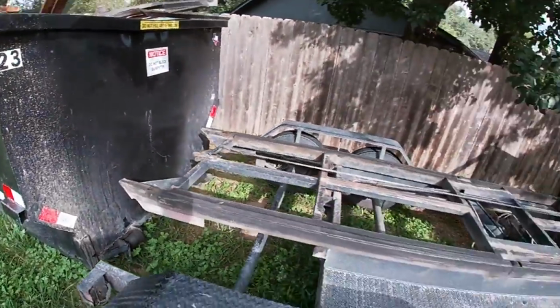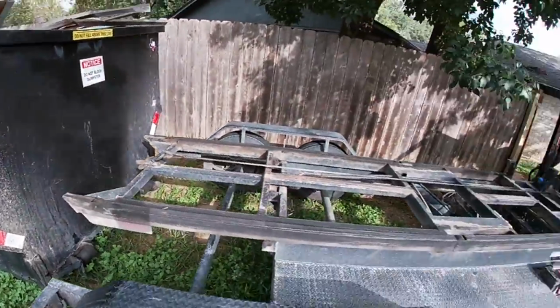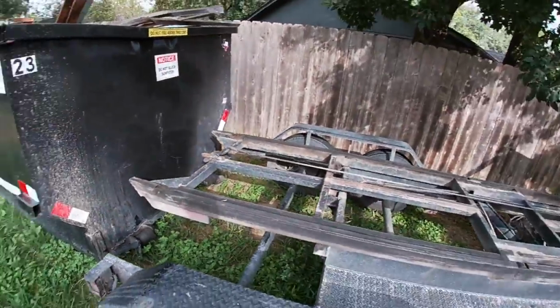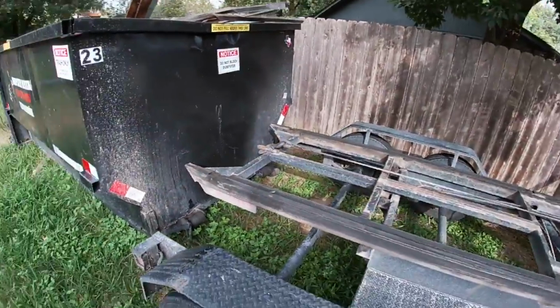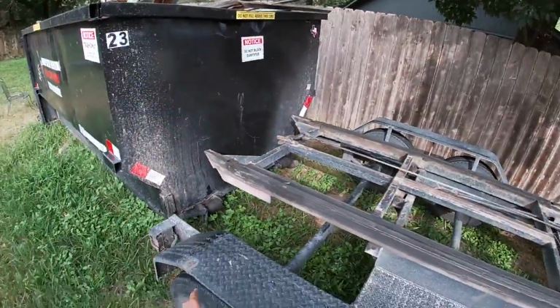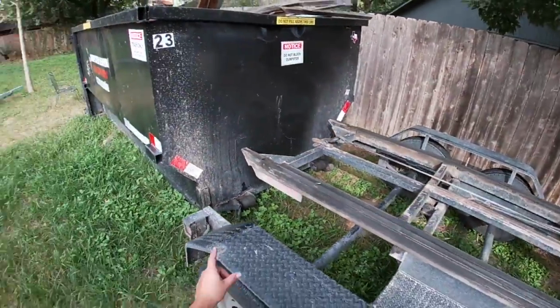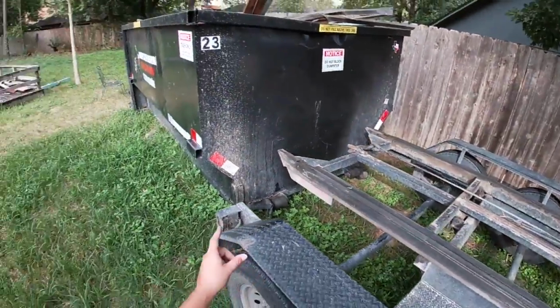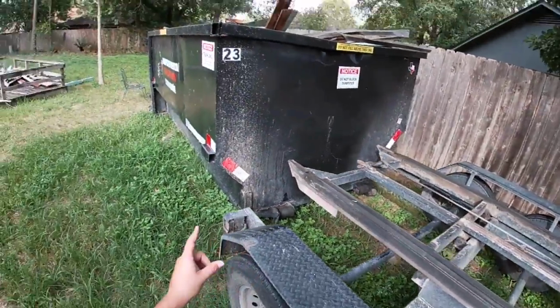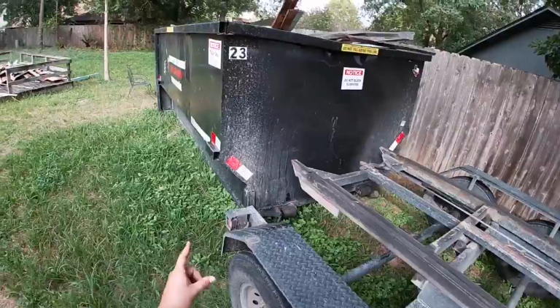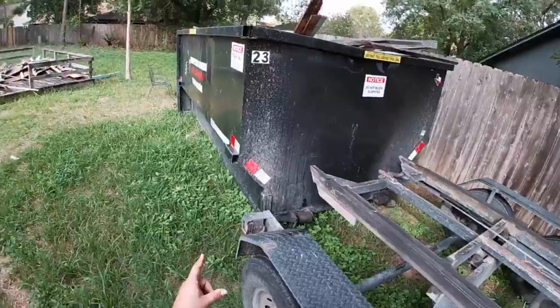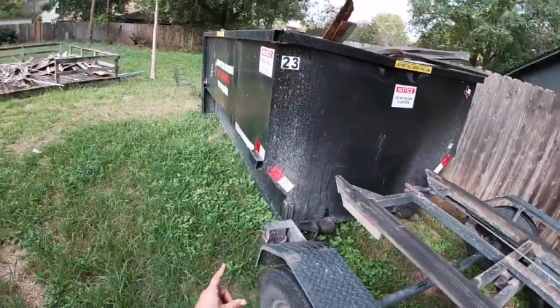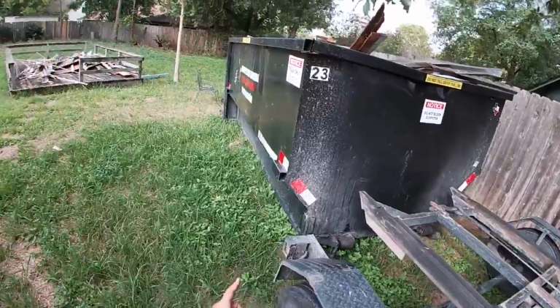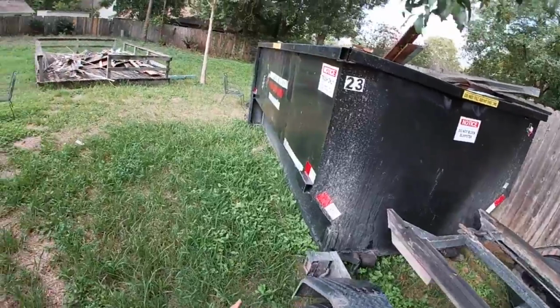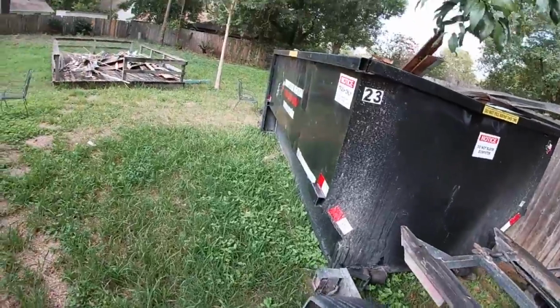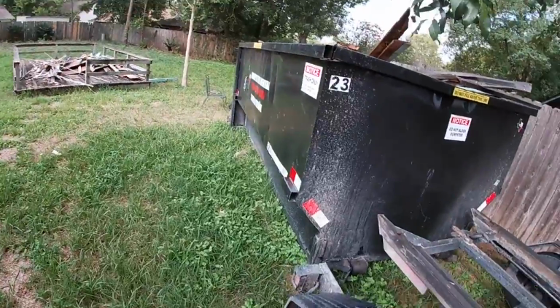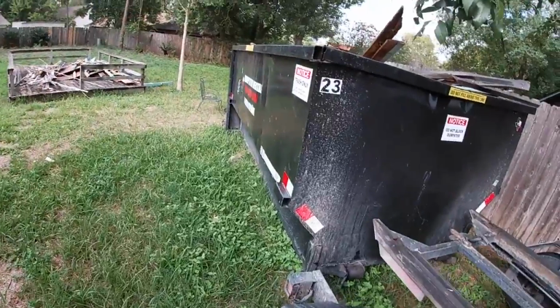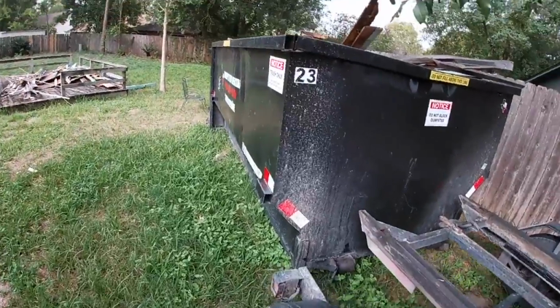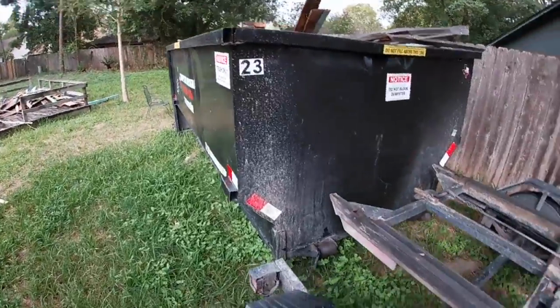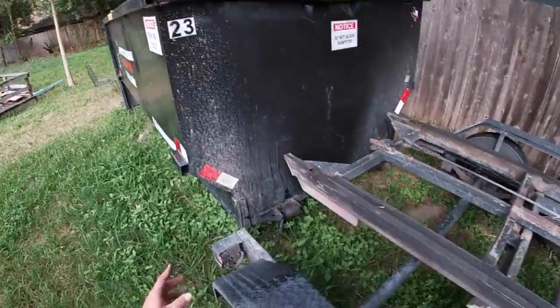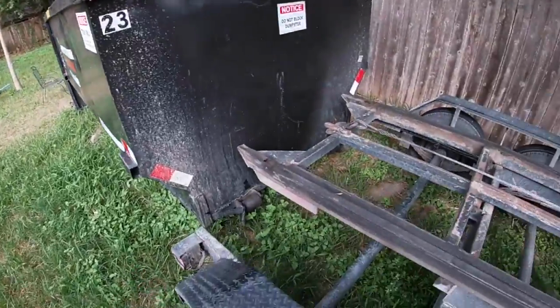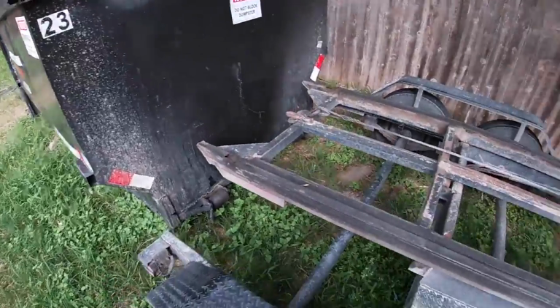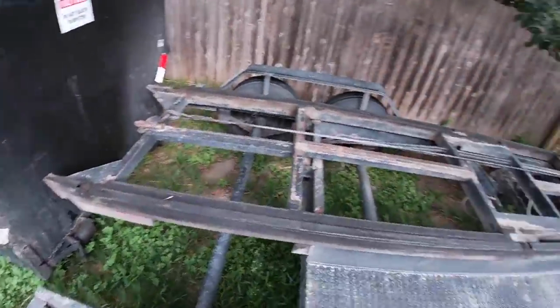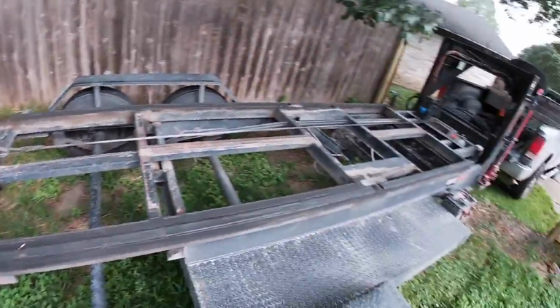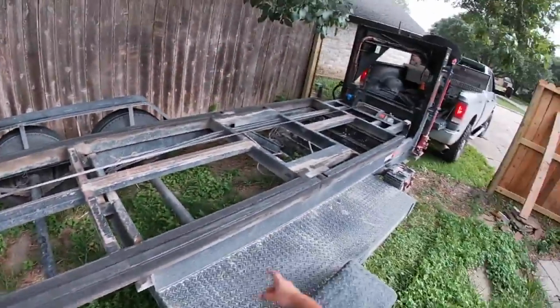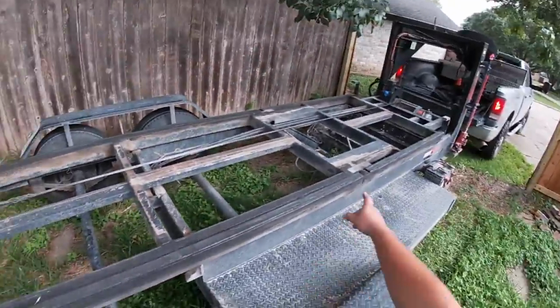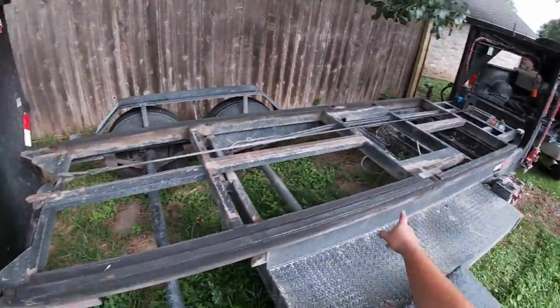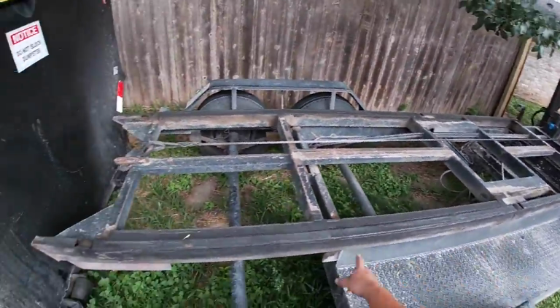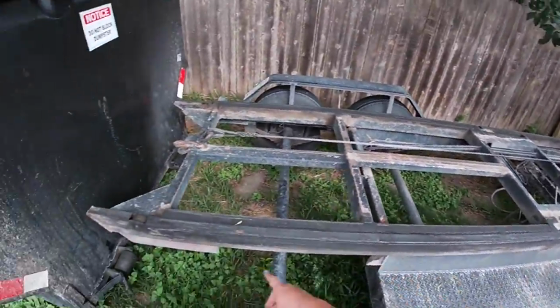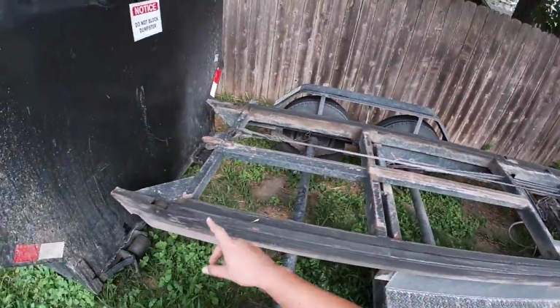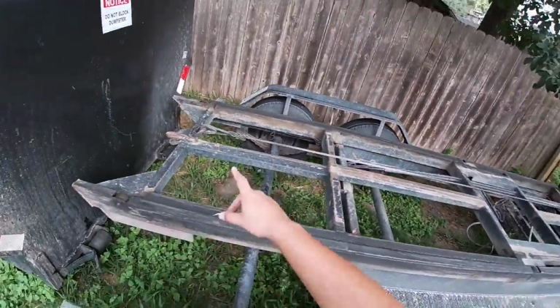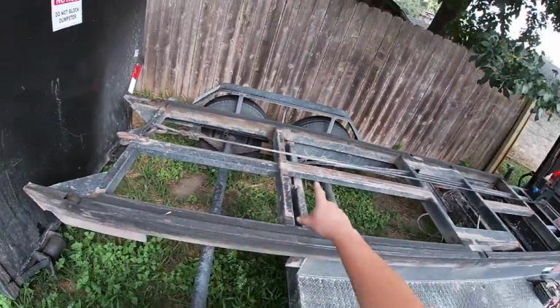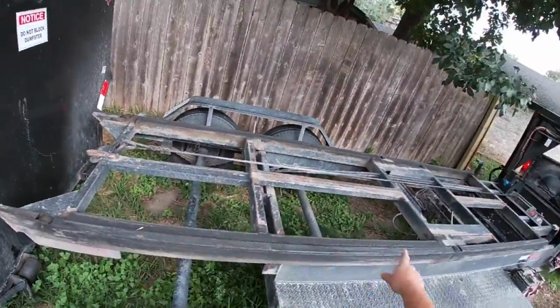Since it is a little bit heavier than my usual dumpsters, I'm going to grease the rails right now.